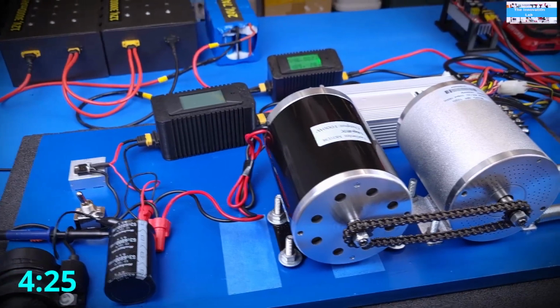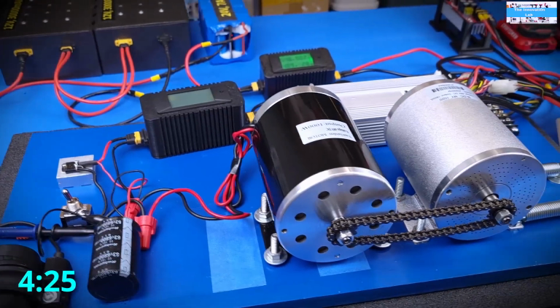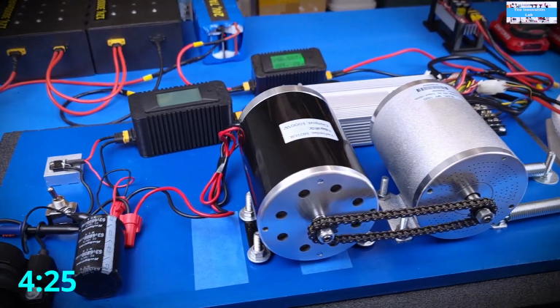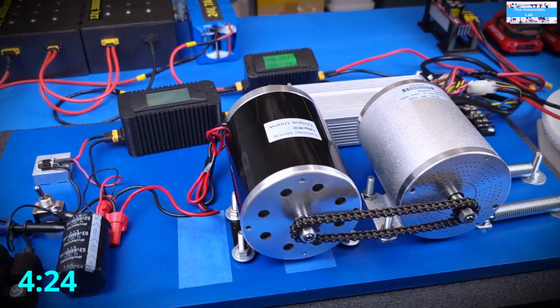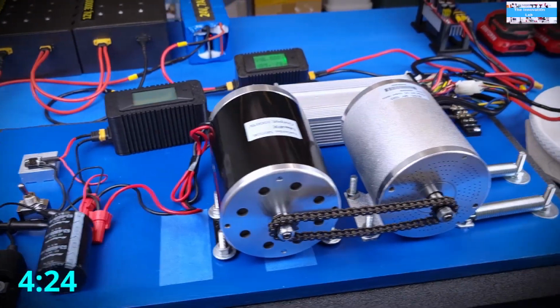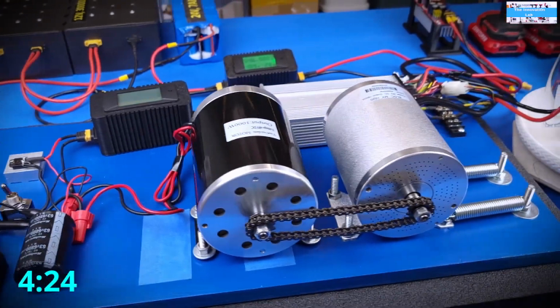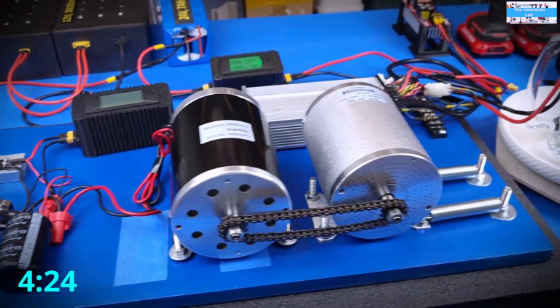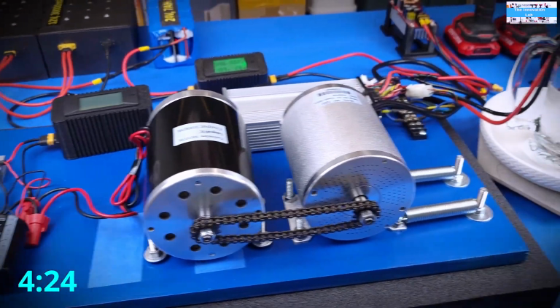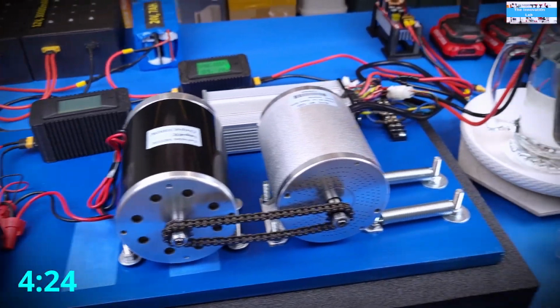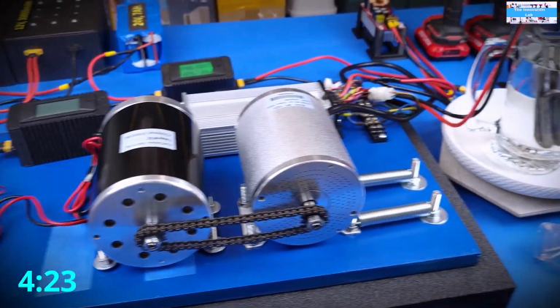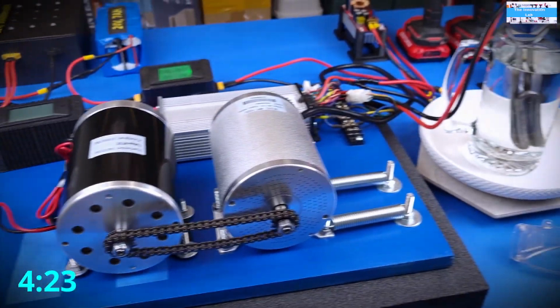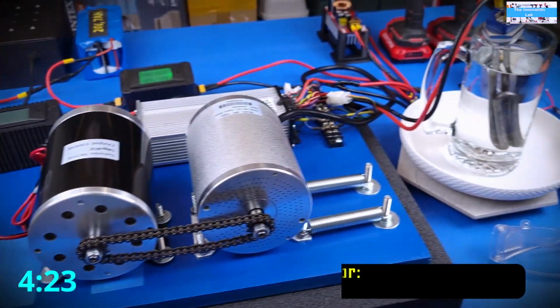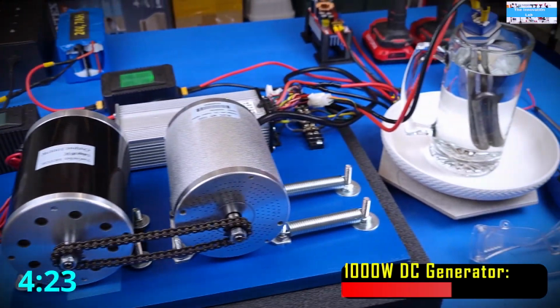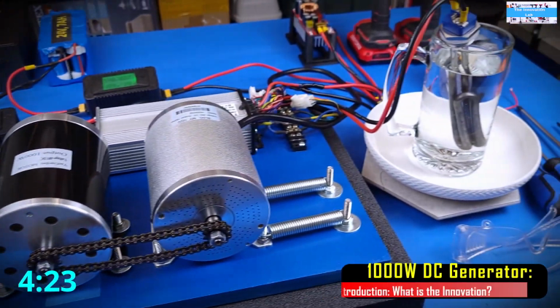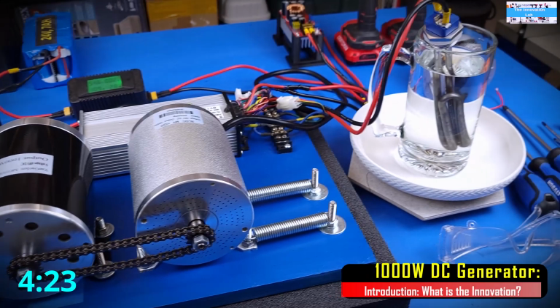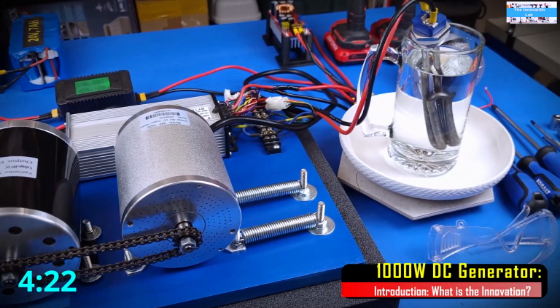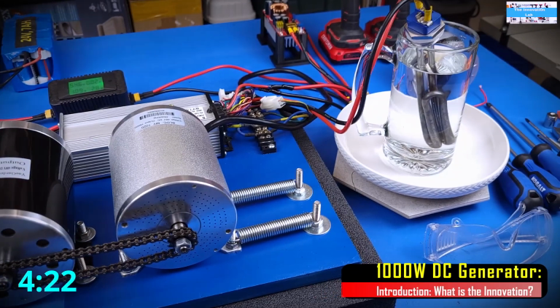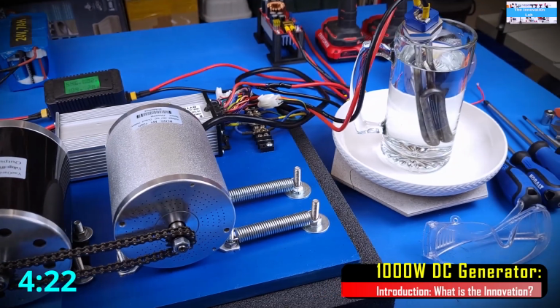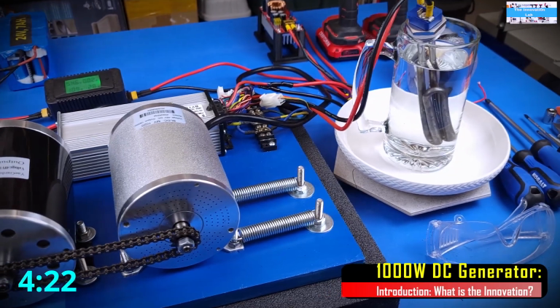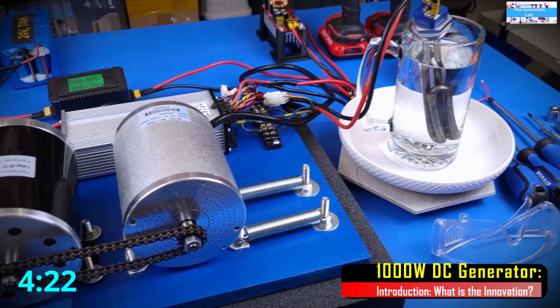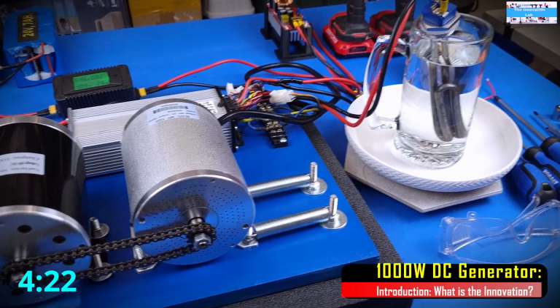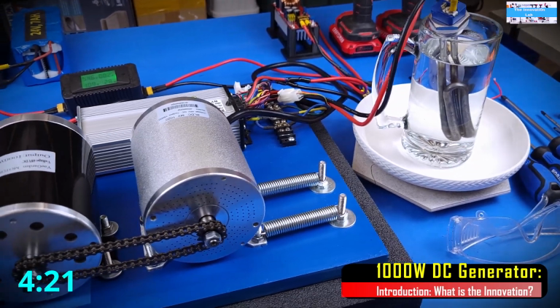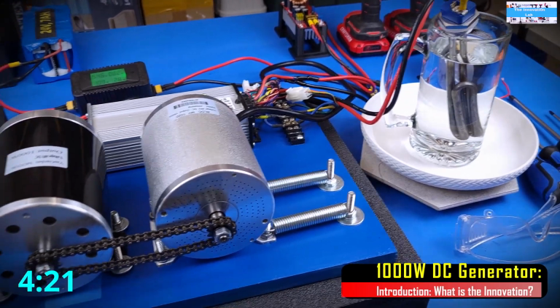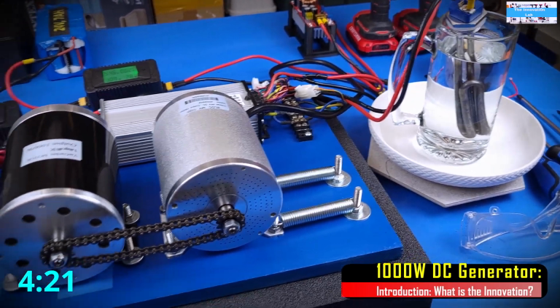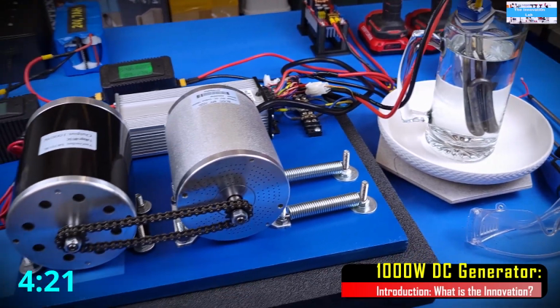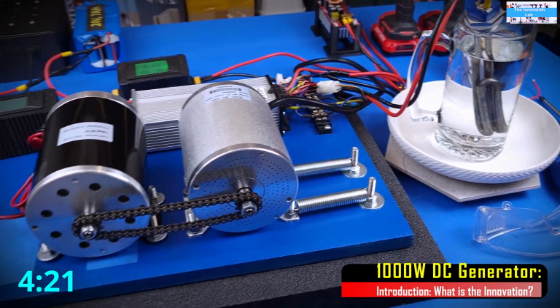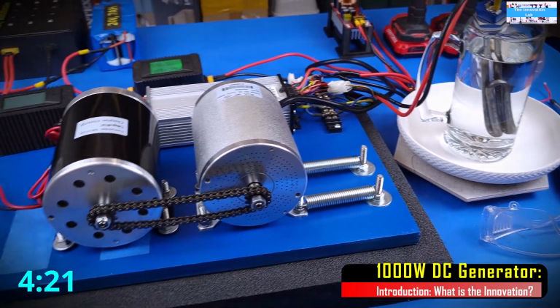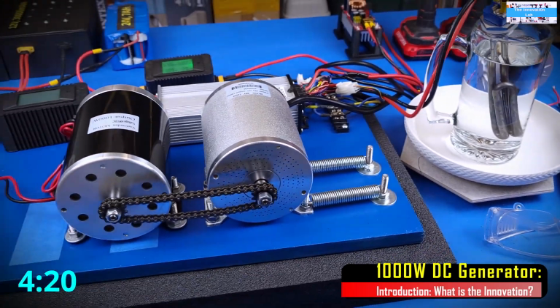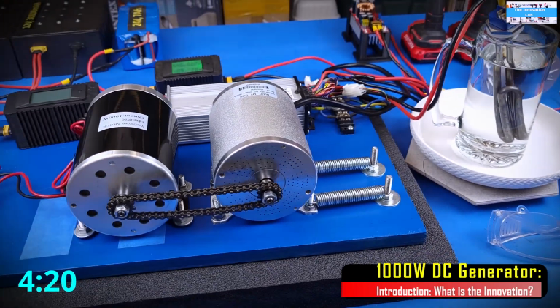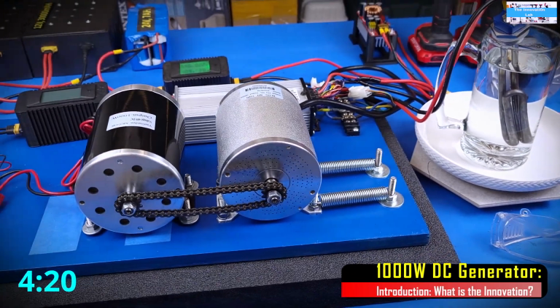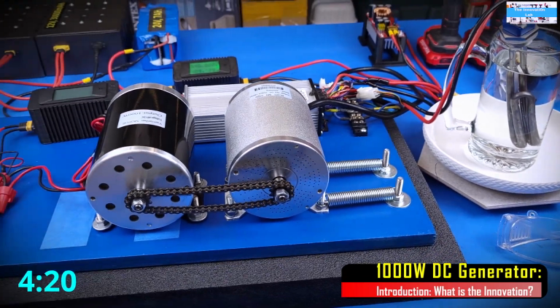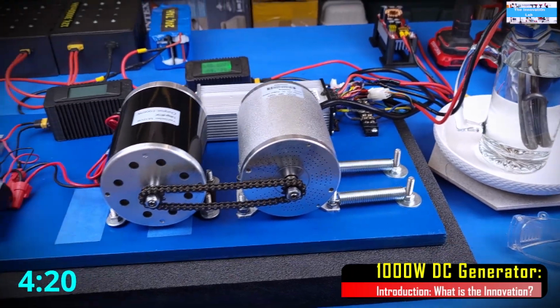So let's go ahead and look at what we have here and take you for a spin to see if it's going to give us 1000W.